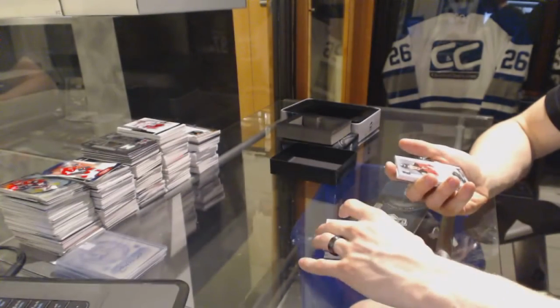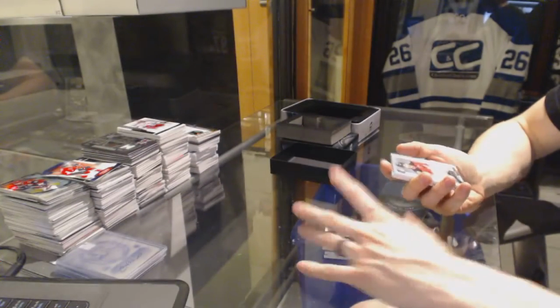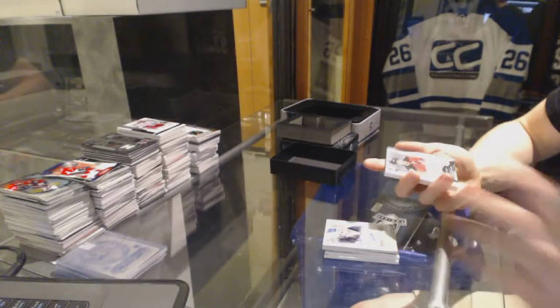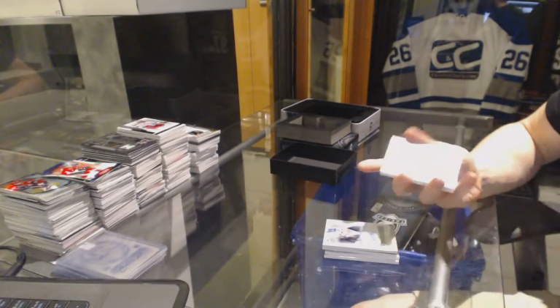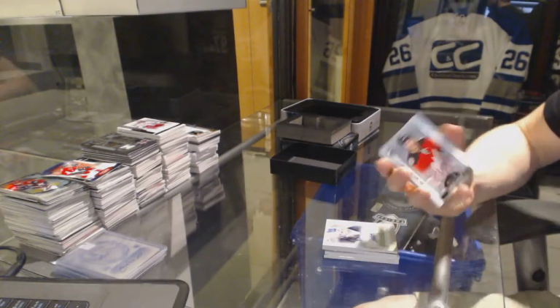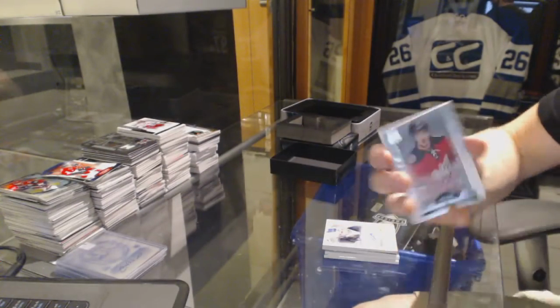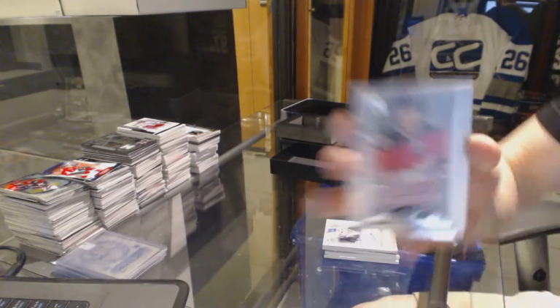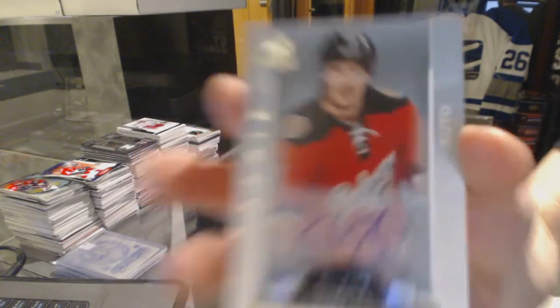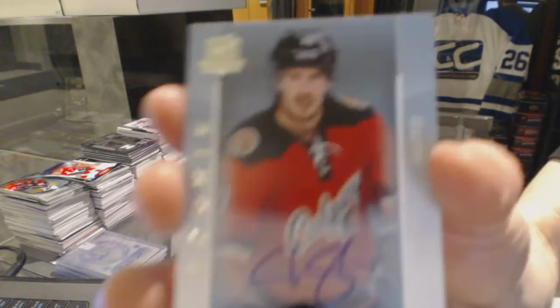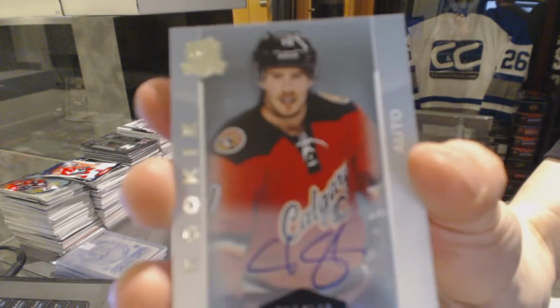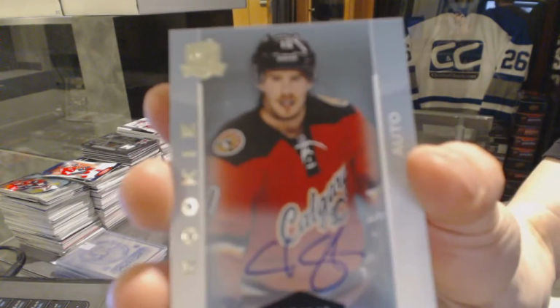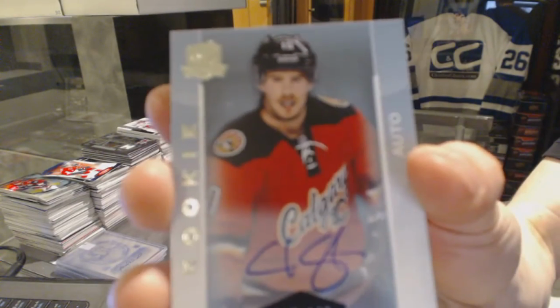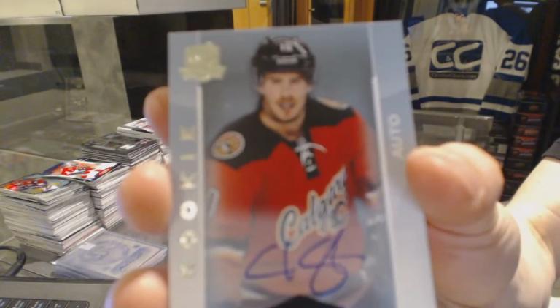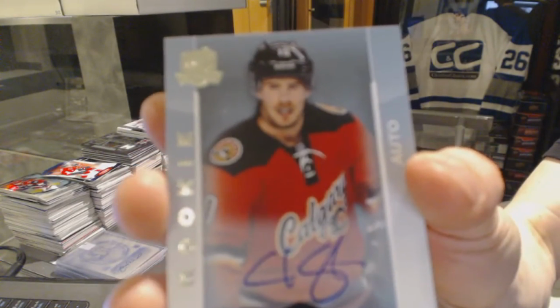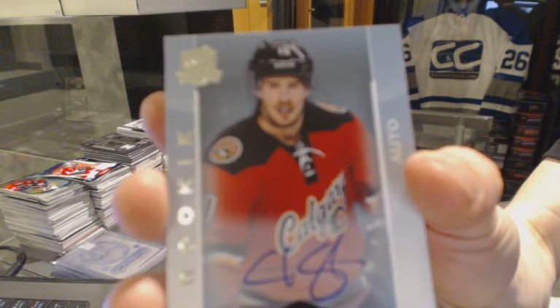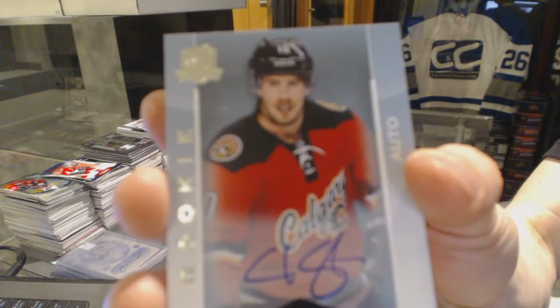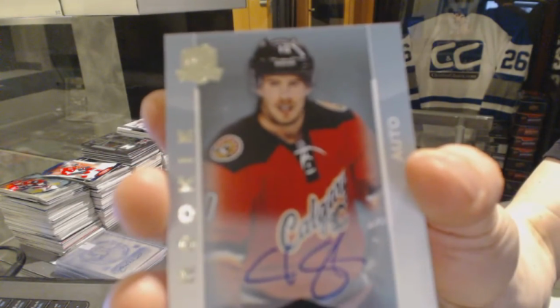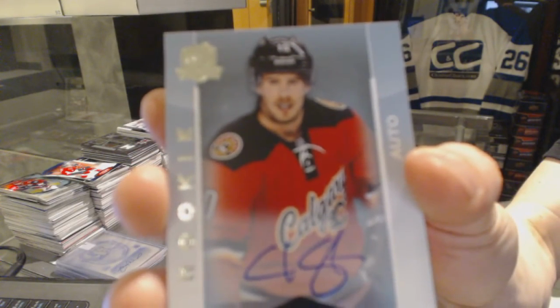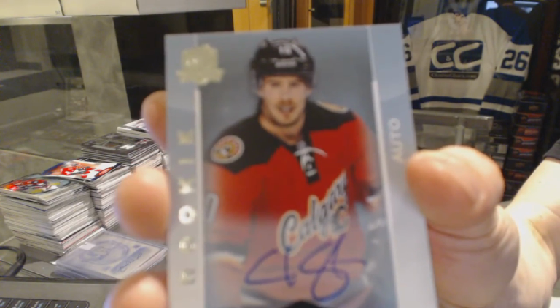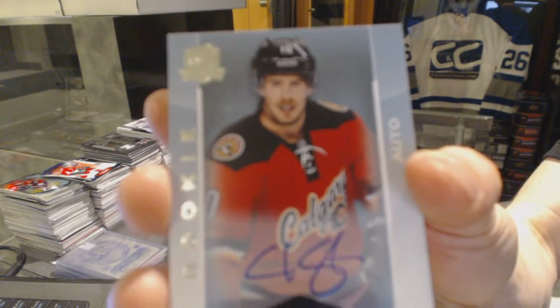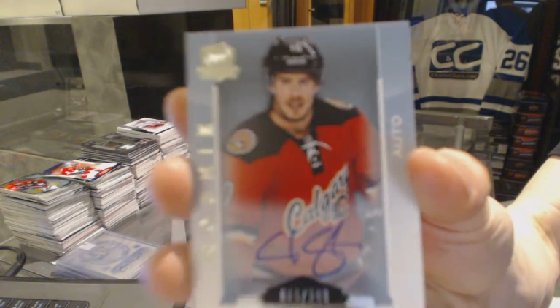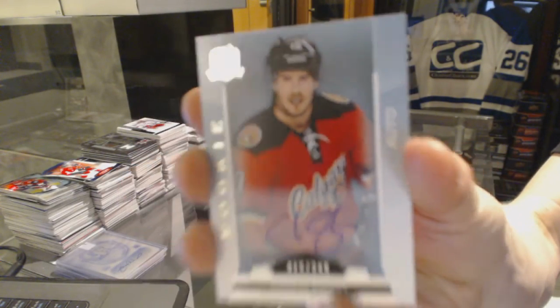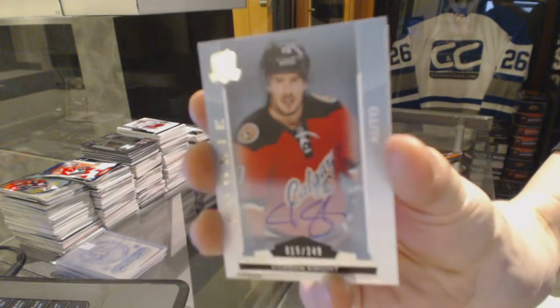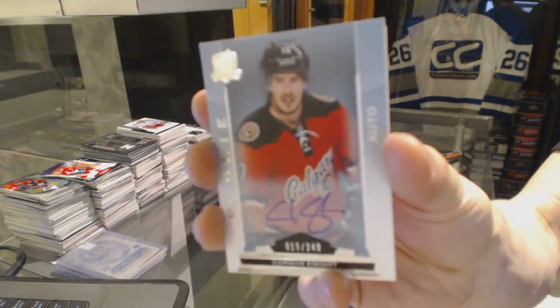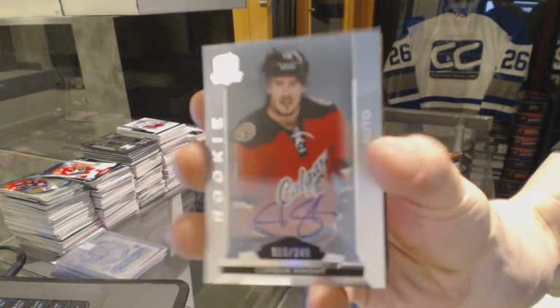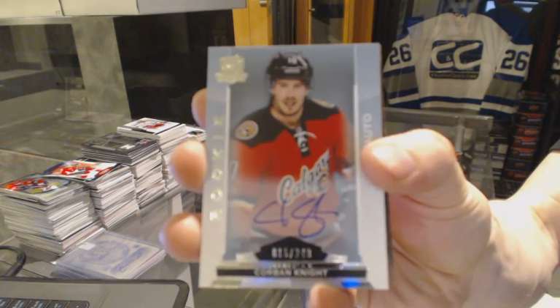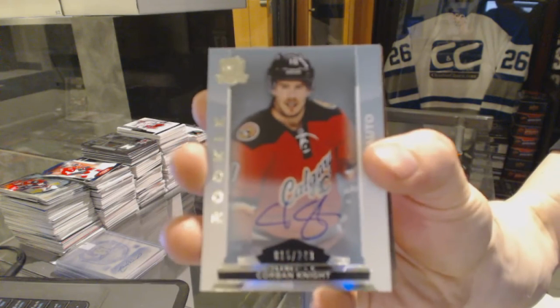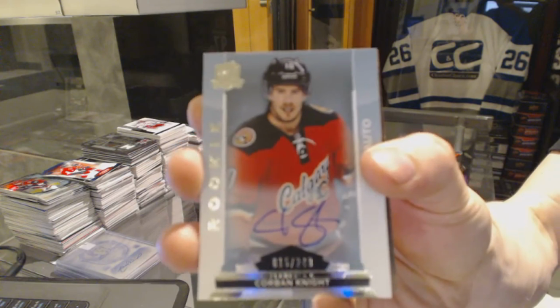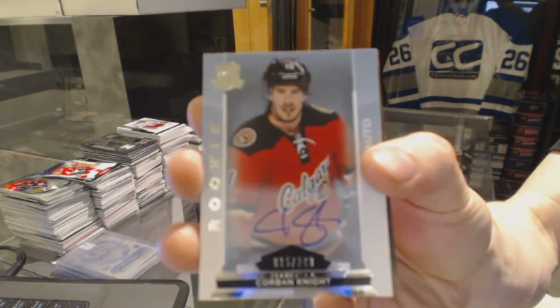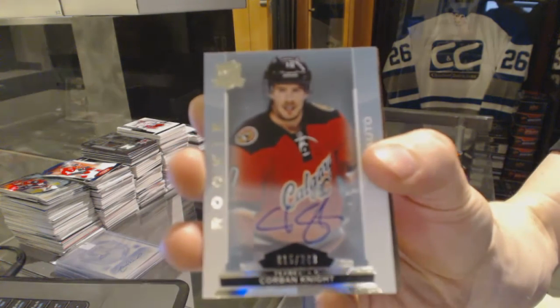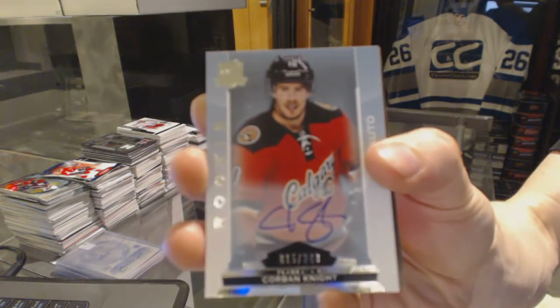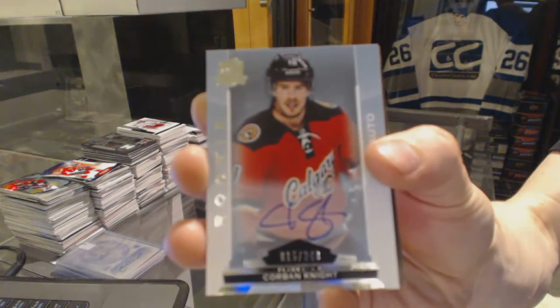Rookie autograph, number 249 for the Calgary Flames, Corbin Knight.